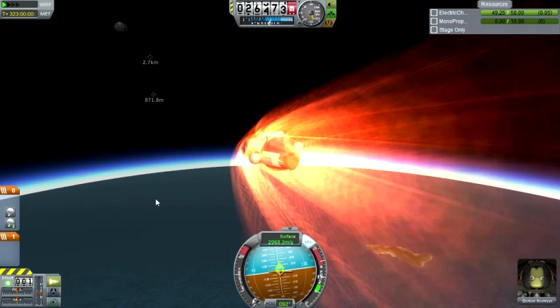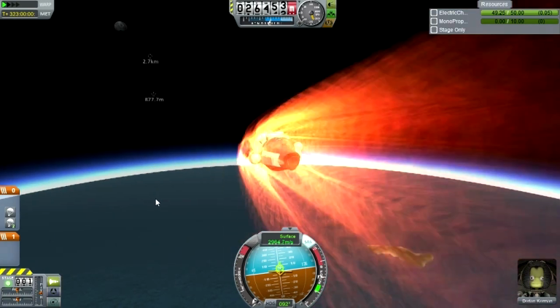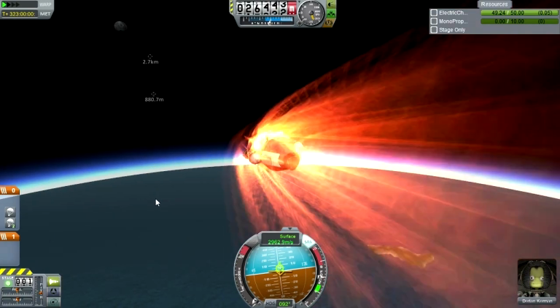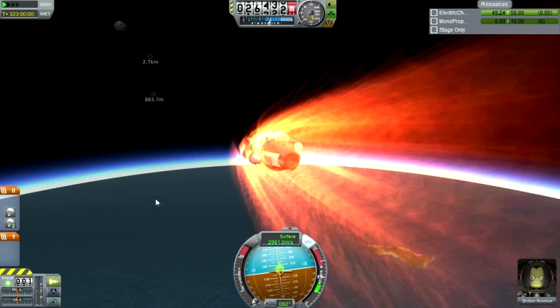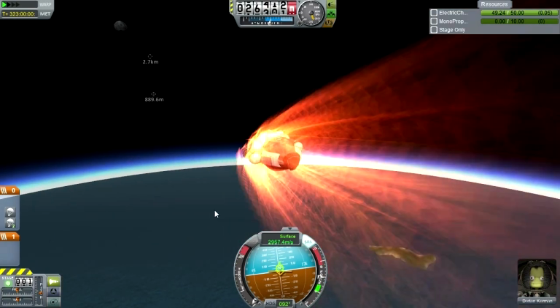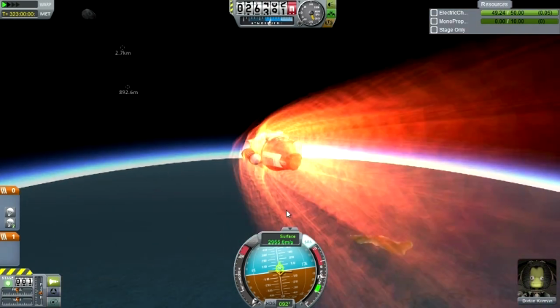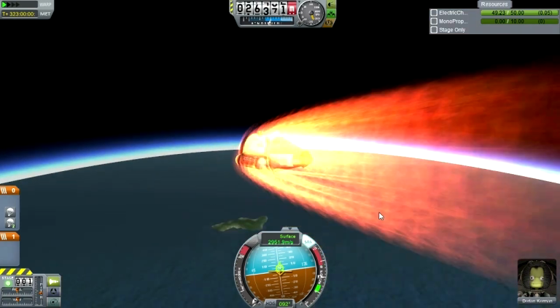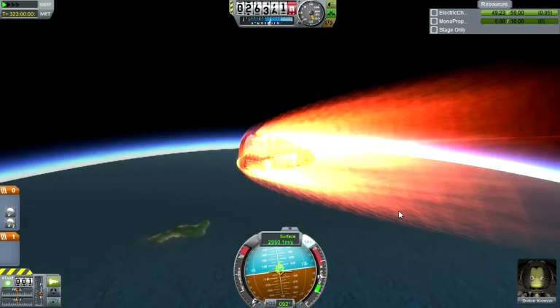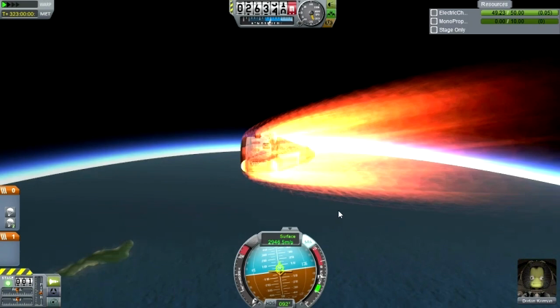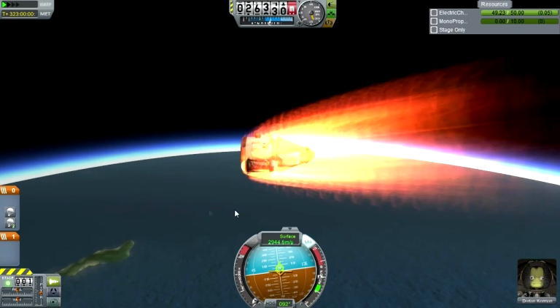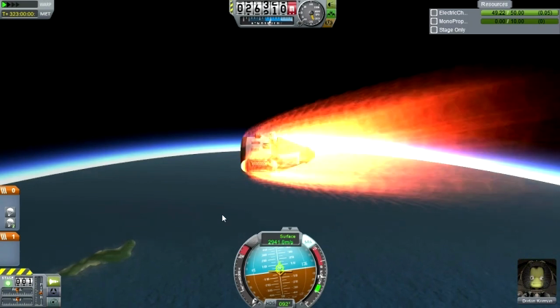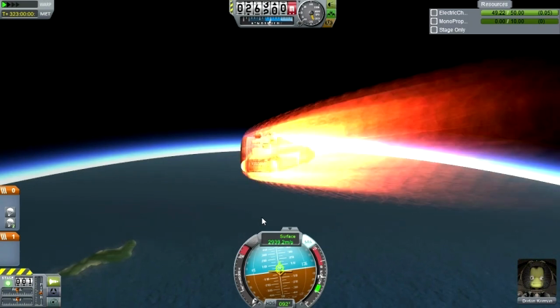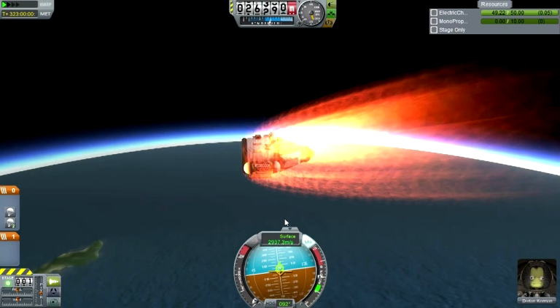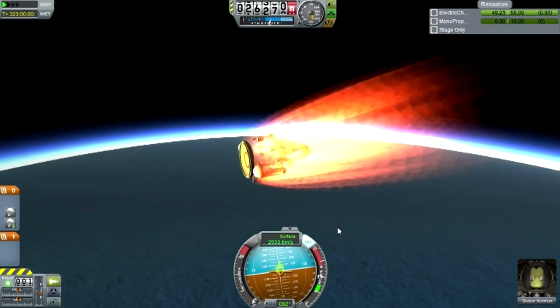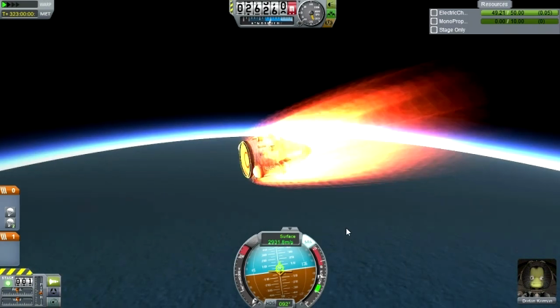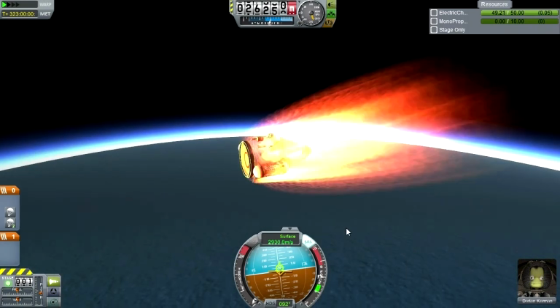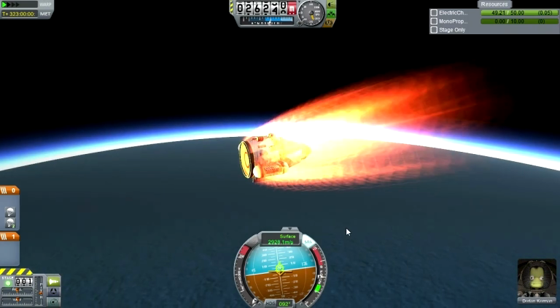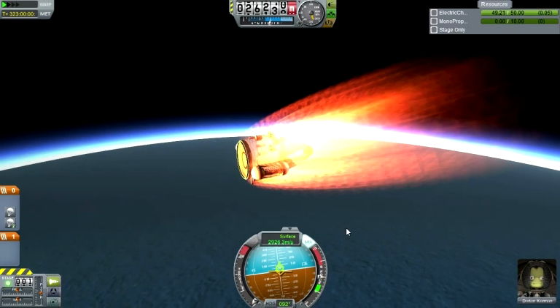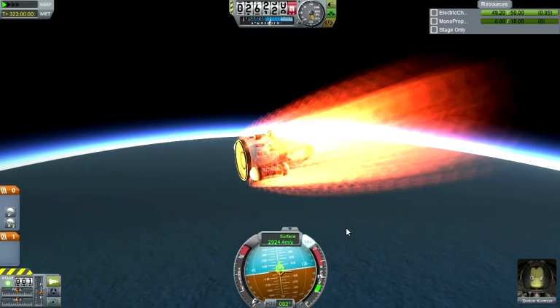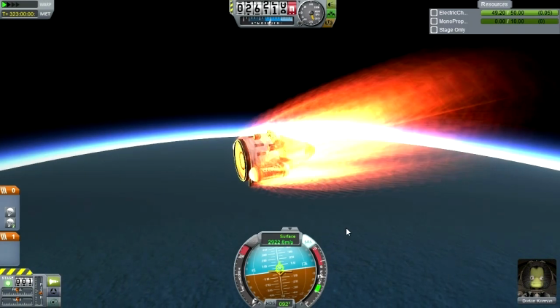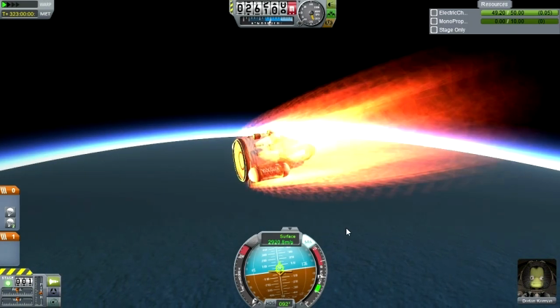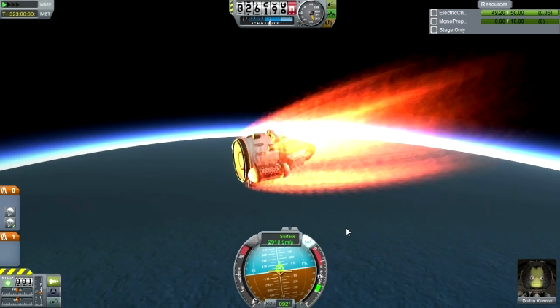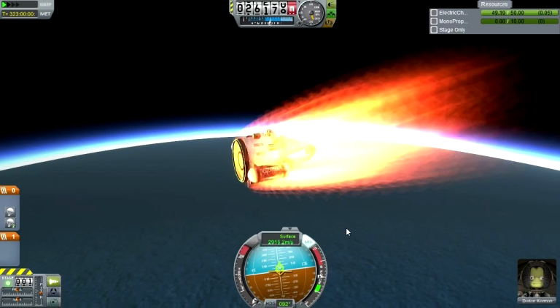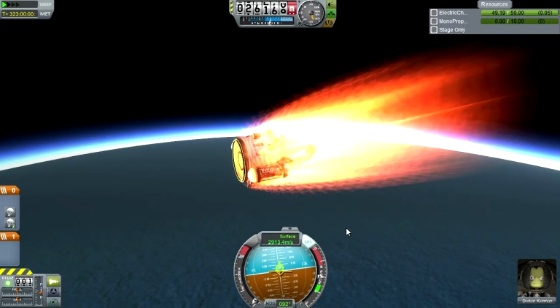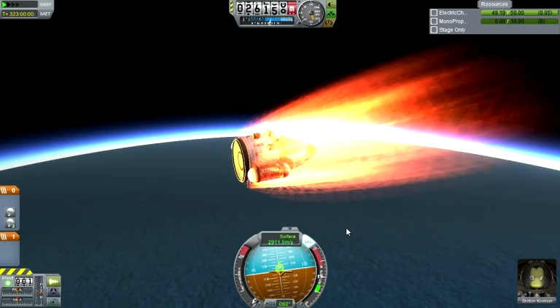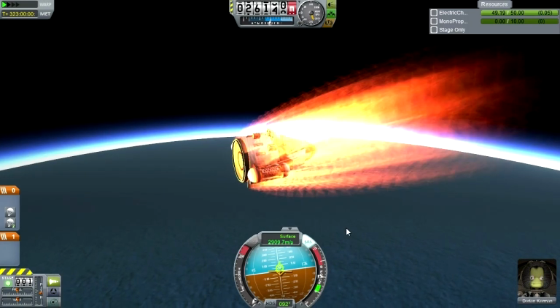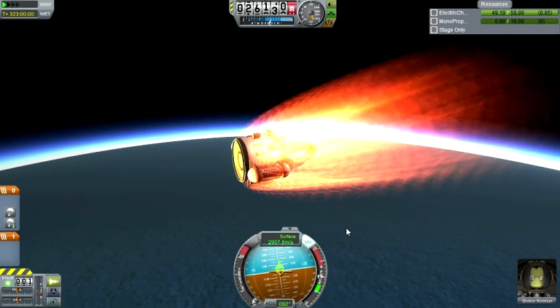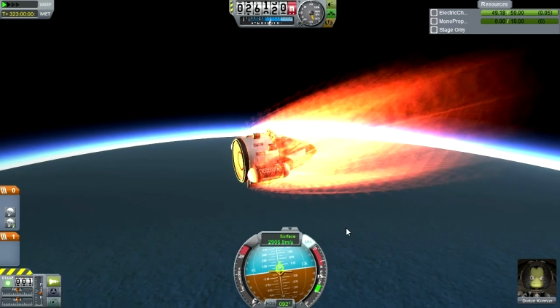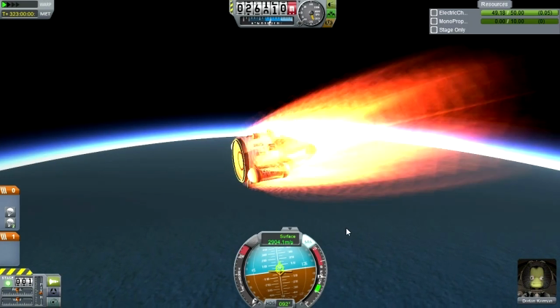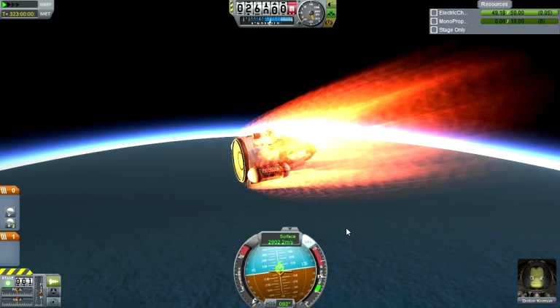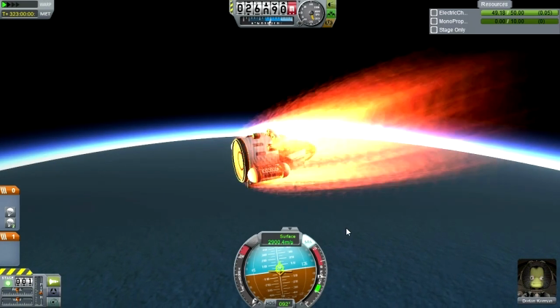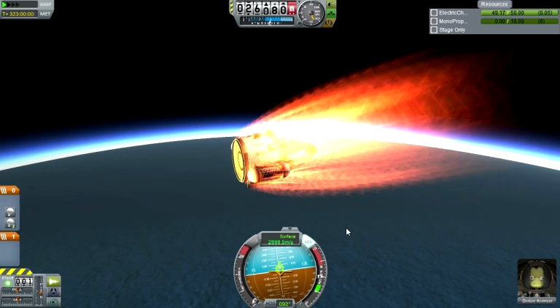The question is whether I slow down enough for parachutes — if that's even an issue in stock. With Ferram Aerospace and Deadly Reentry, those parachutes can snap off. But I forget if that happens in stock, and since I haven't had it happen to me in this series, I still don't know. Looks like the other stages have disappeared — at least it's recognized that I'm no longer attached to them. It's just us and the parachutes.